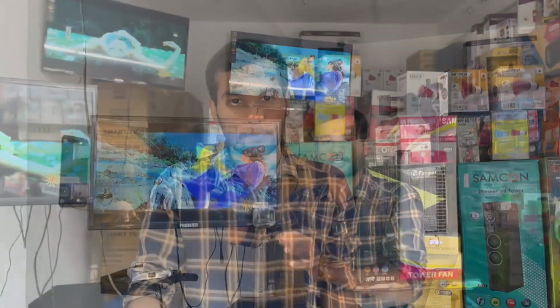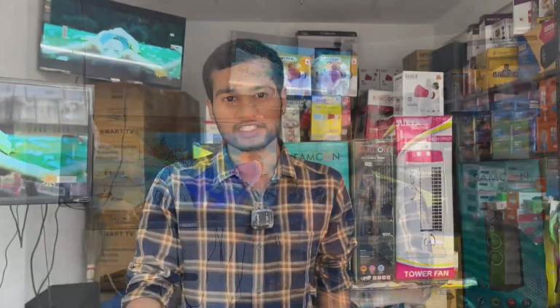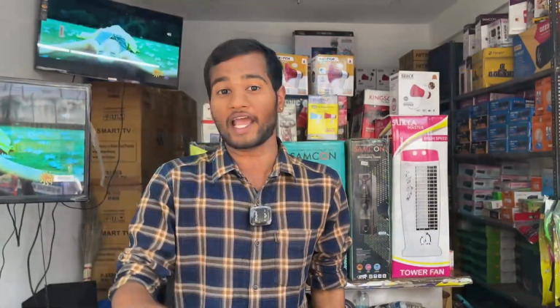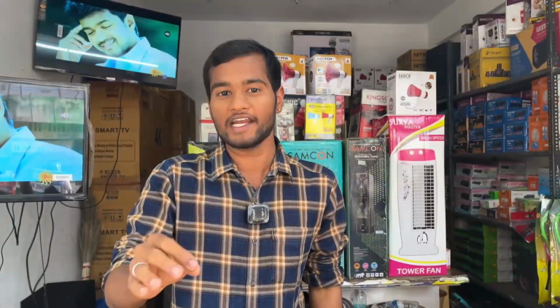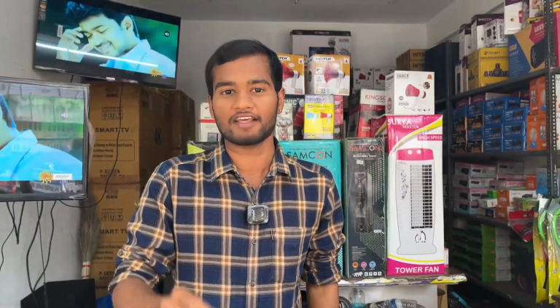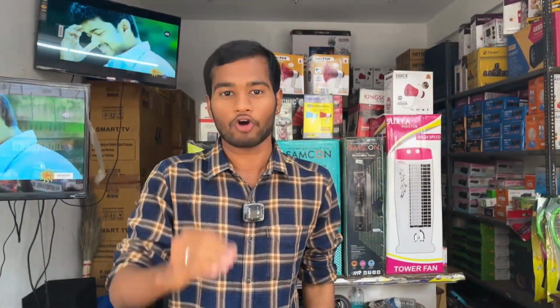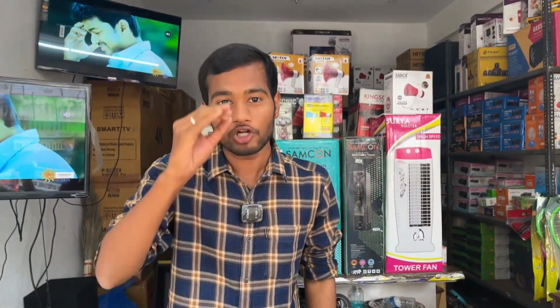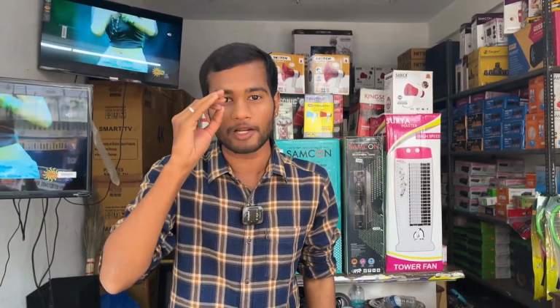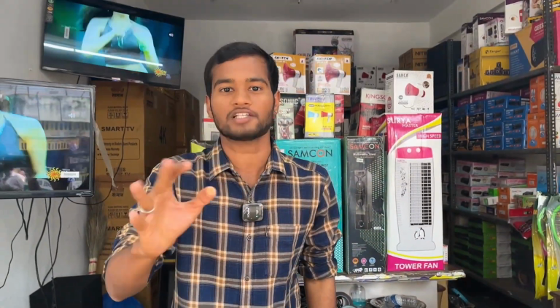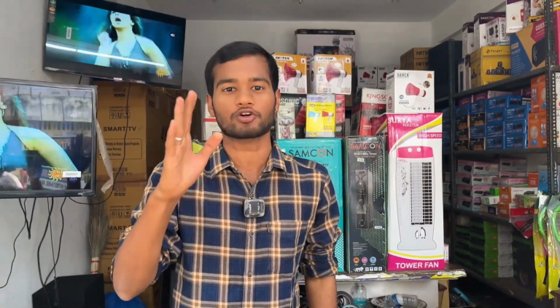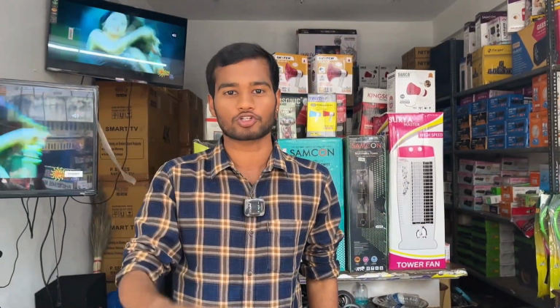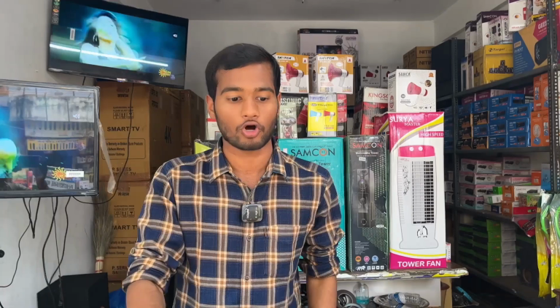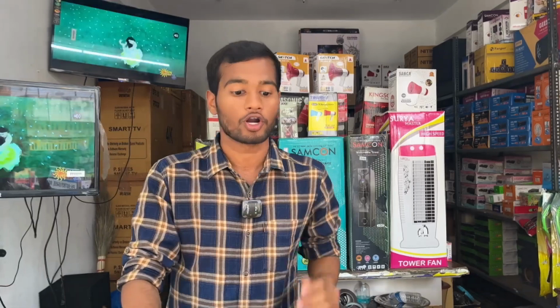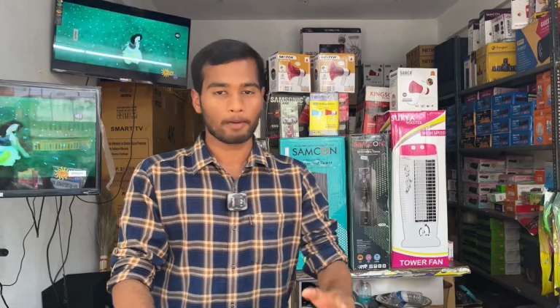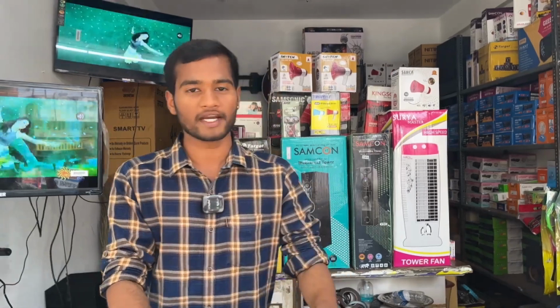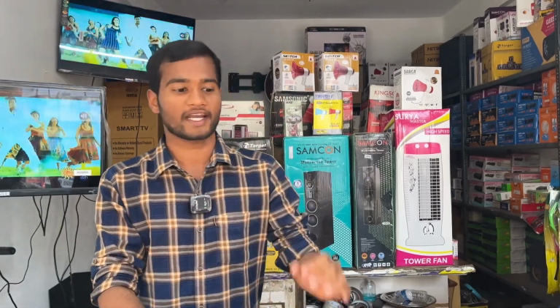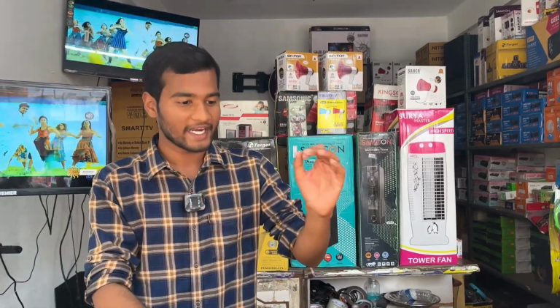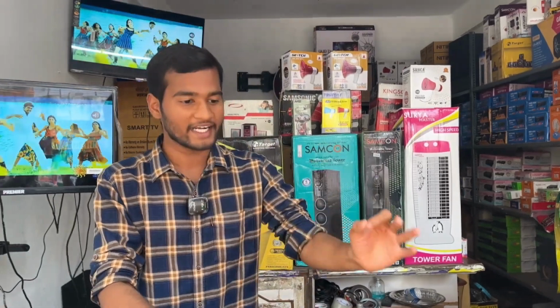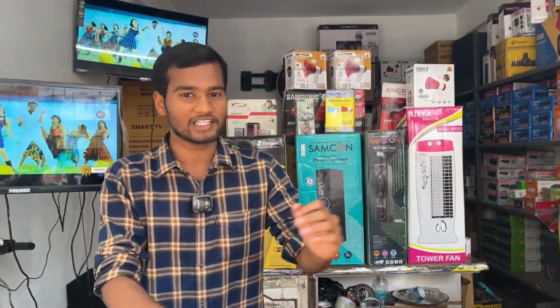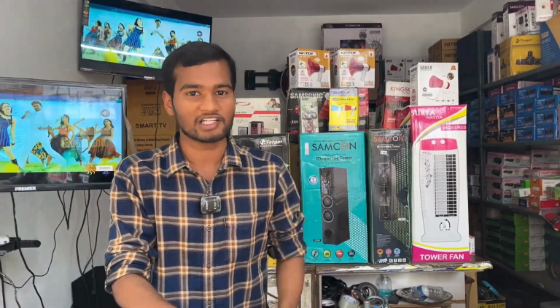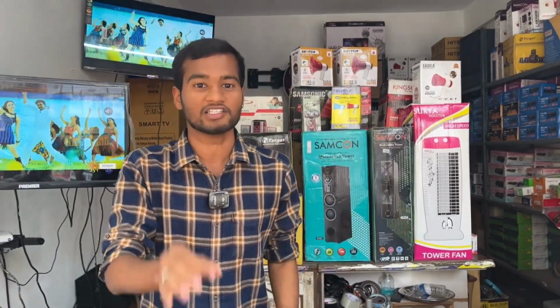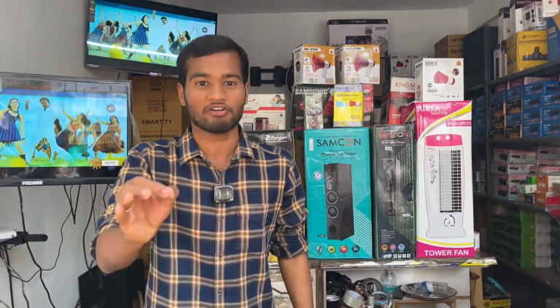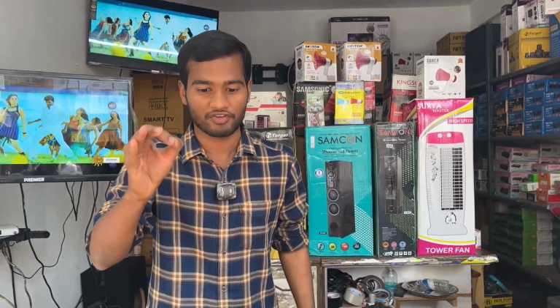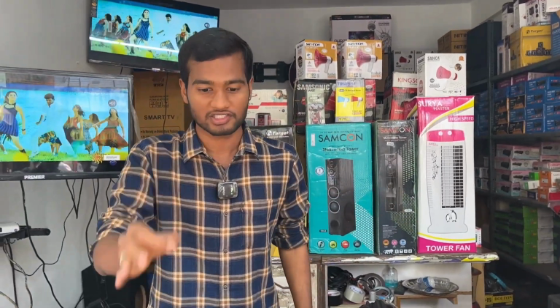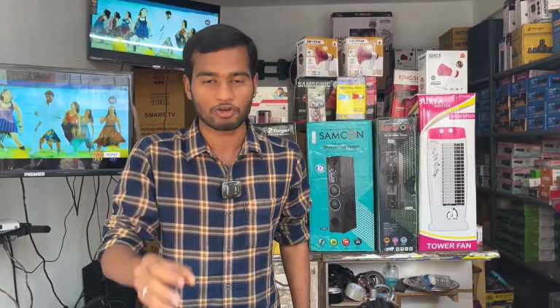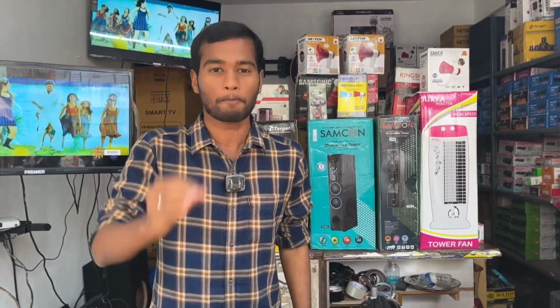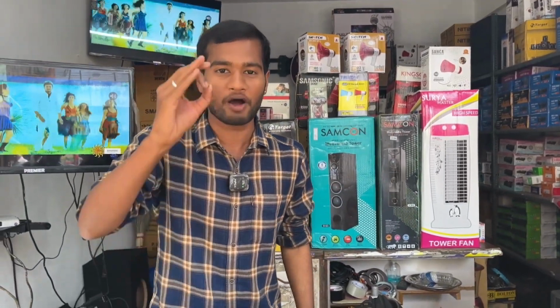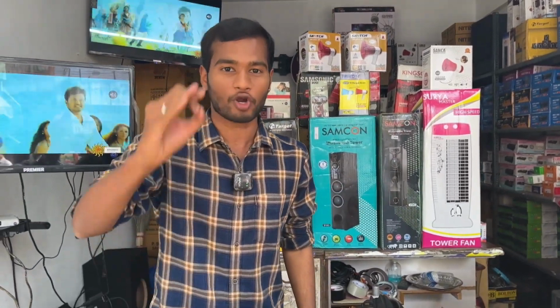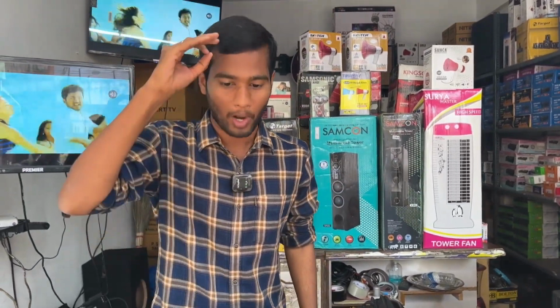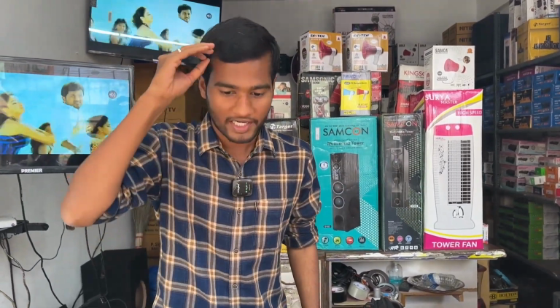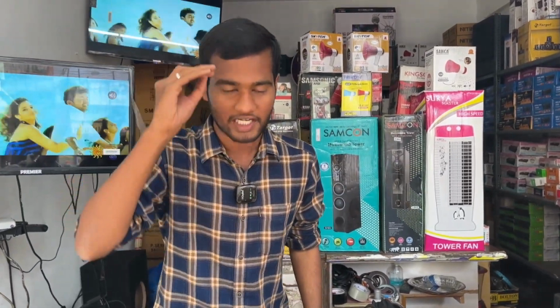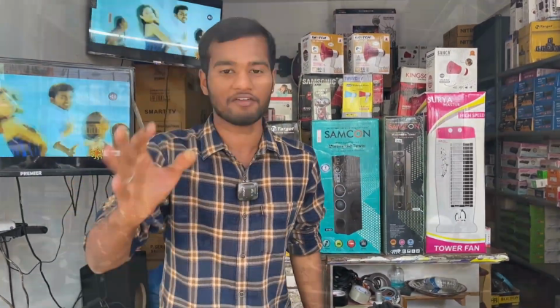We look at our LED TV wholesale price. We have TVs from 19 inches to 75 inches — the perfect quality TV.